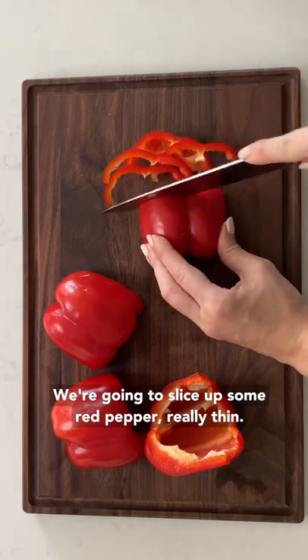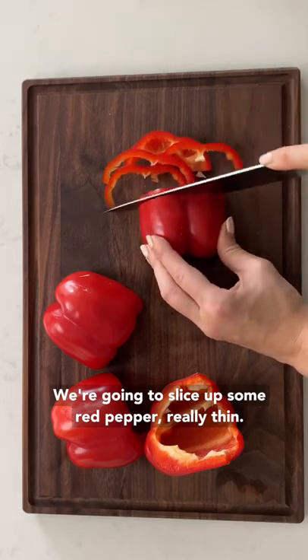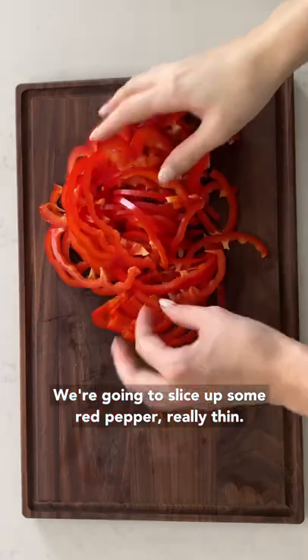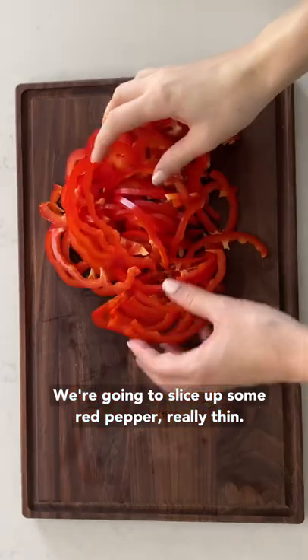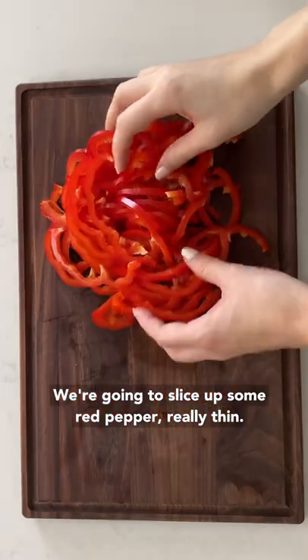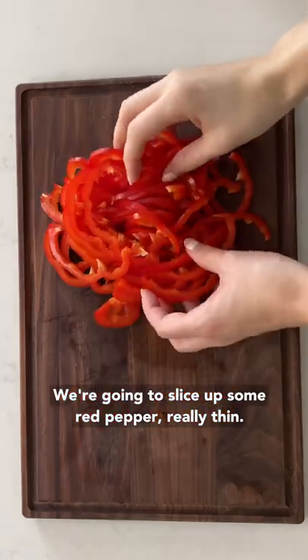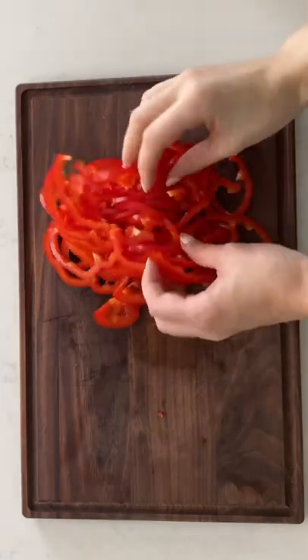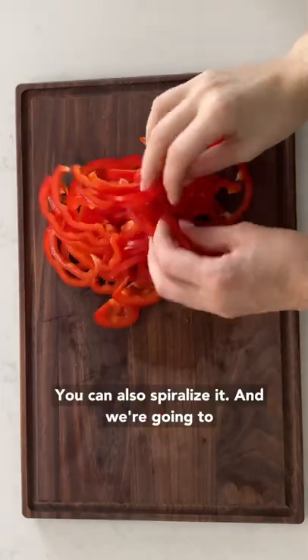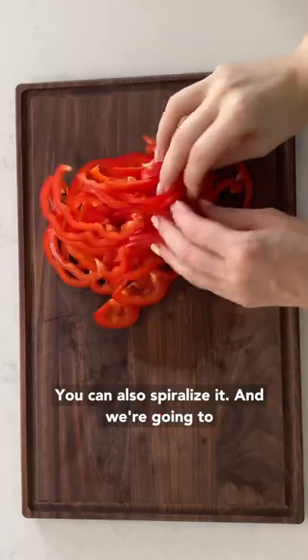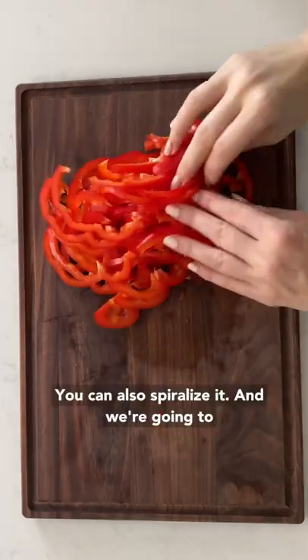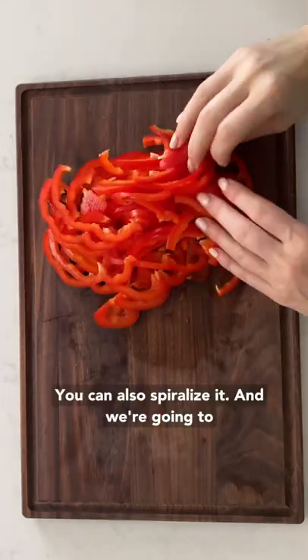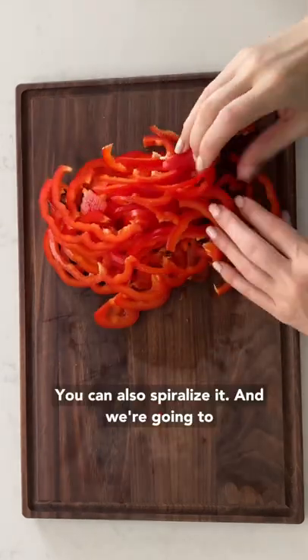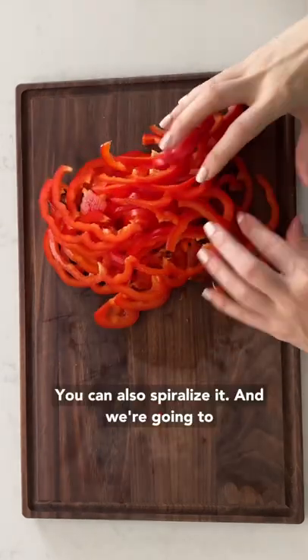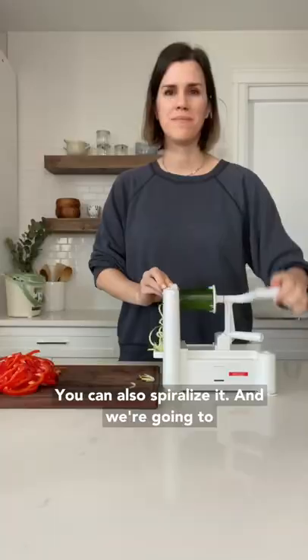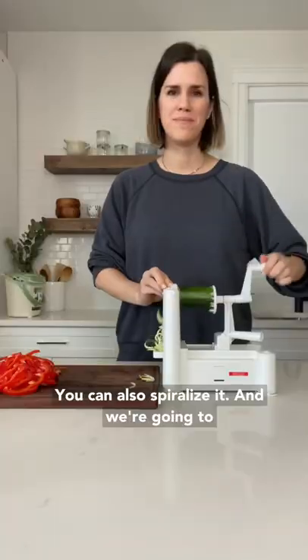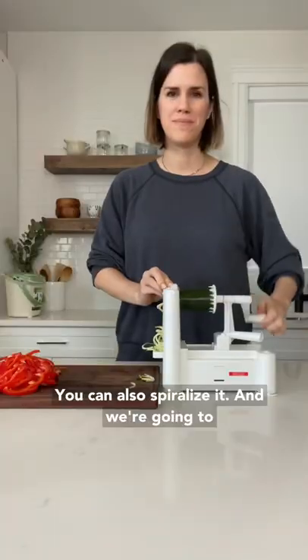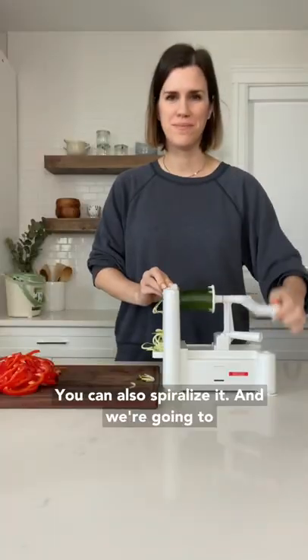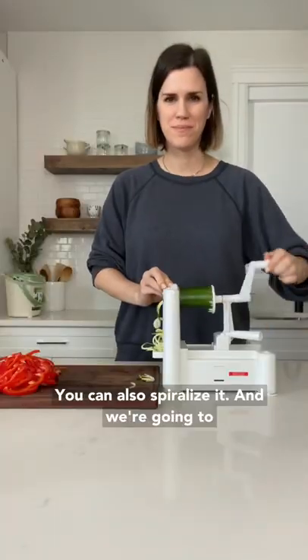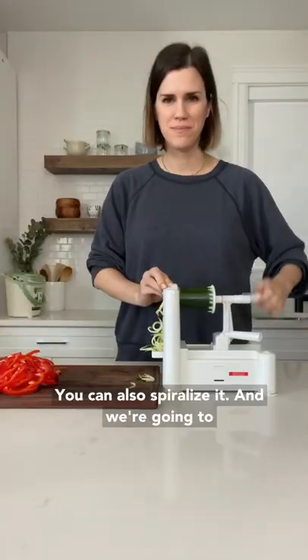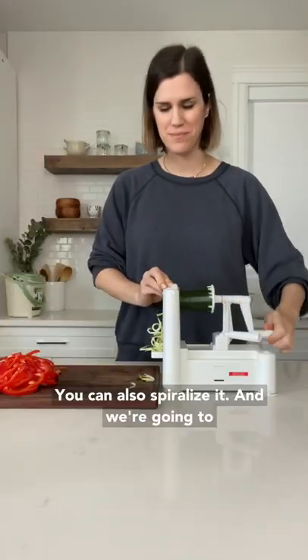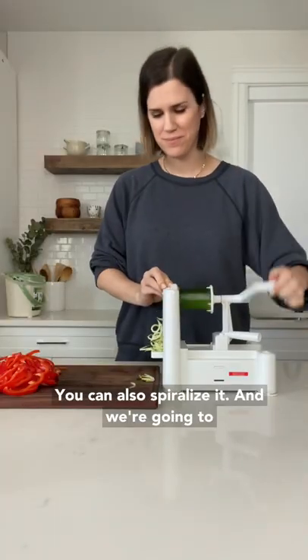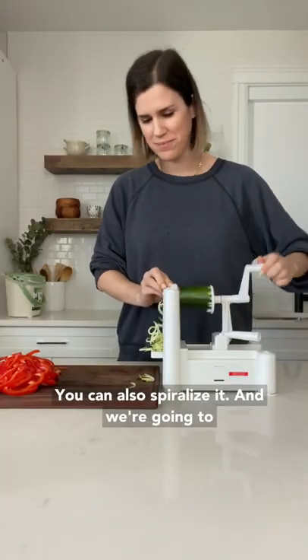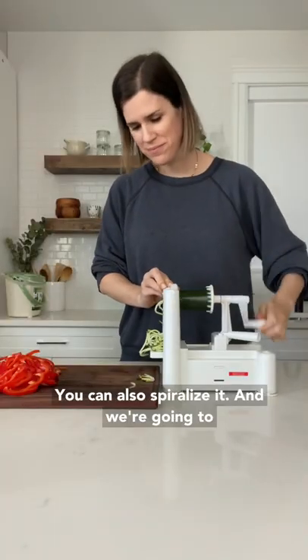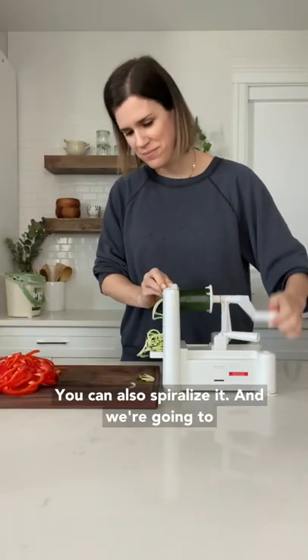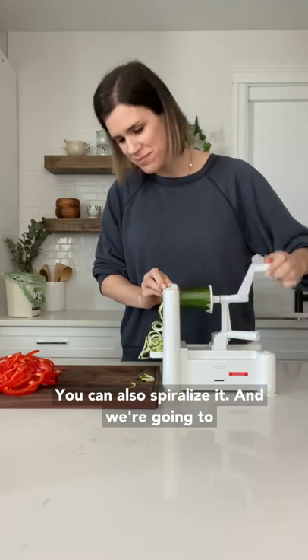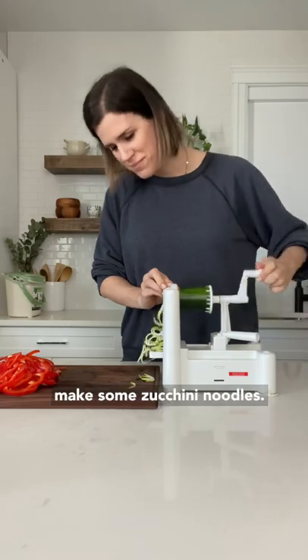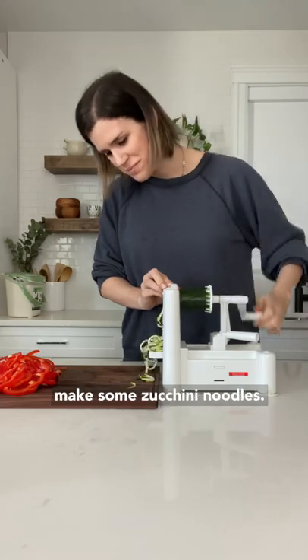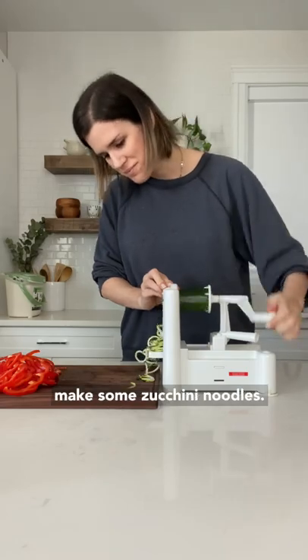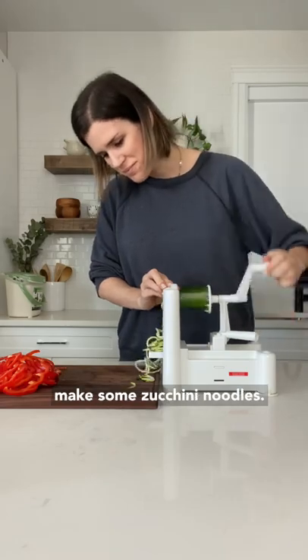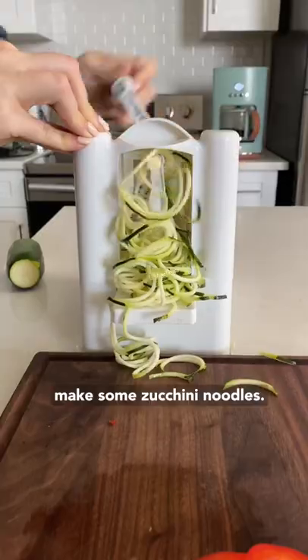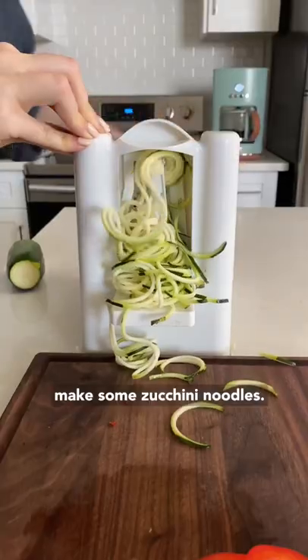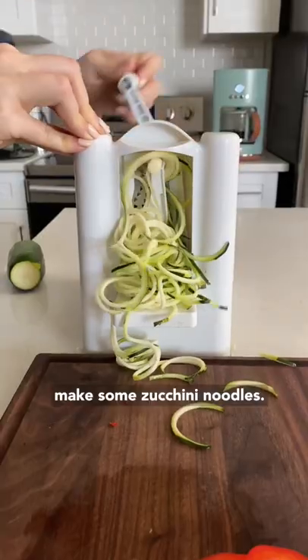We're going to slice up some red pepper really thin — you can also spiralize it — and we're going to make some zucchini noodles.